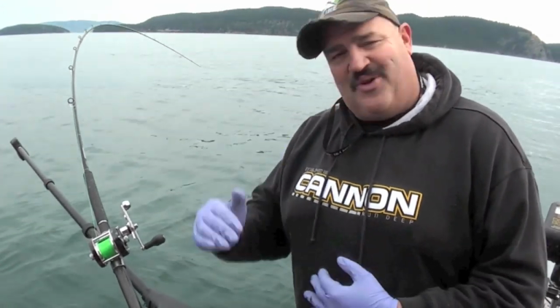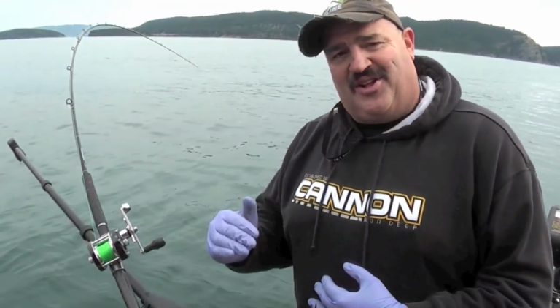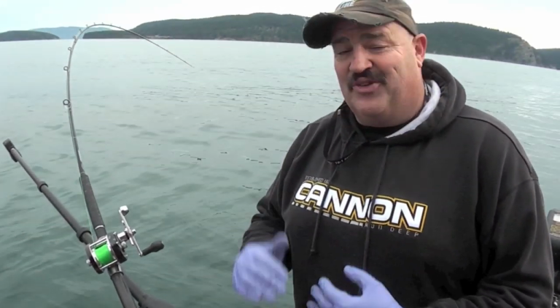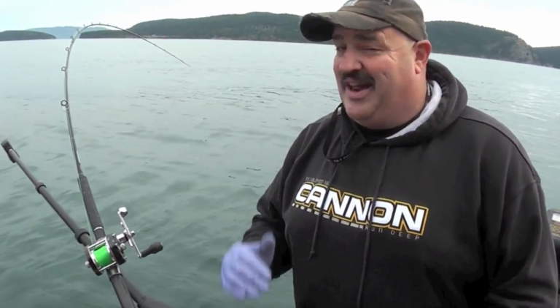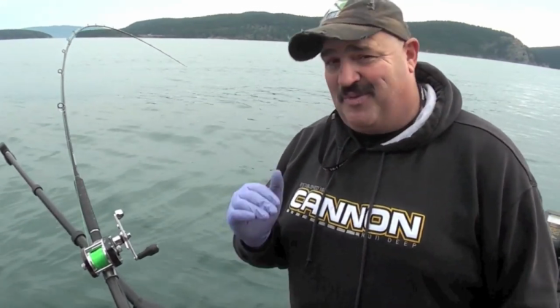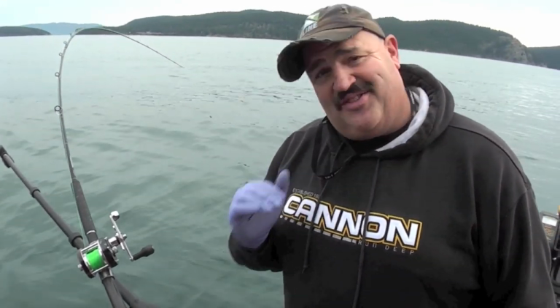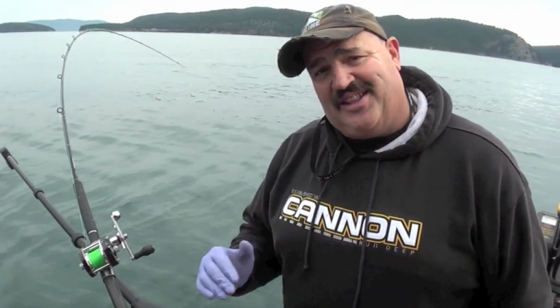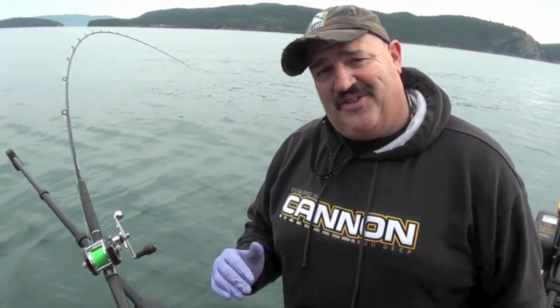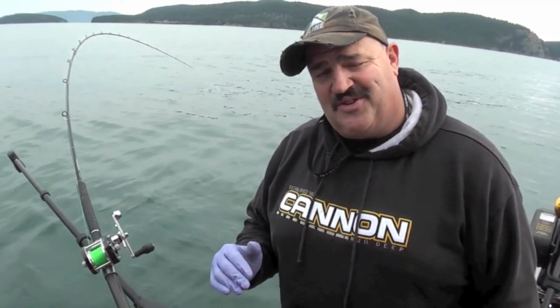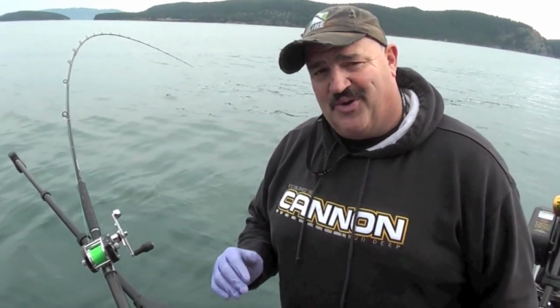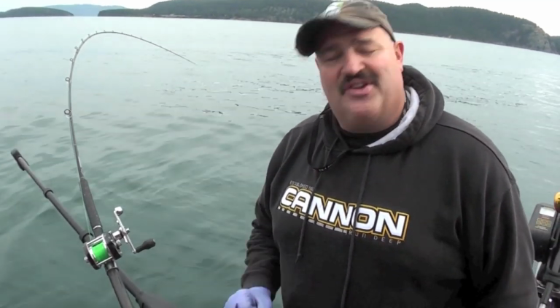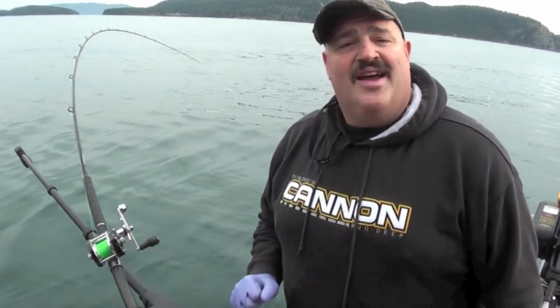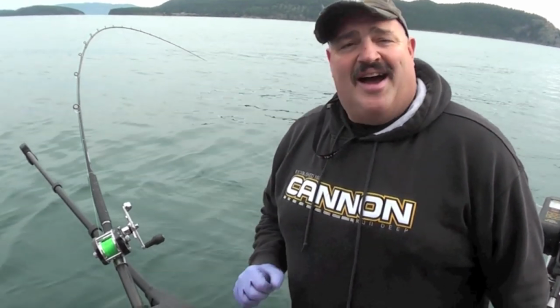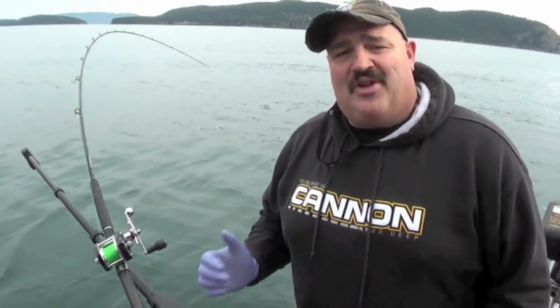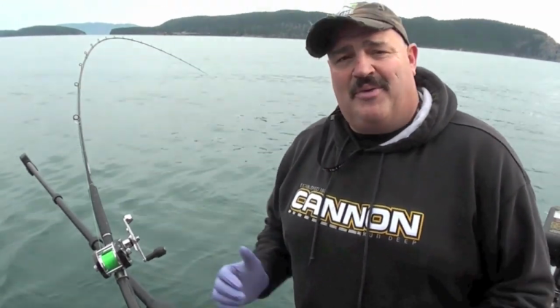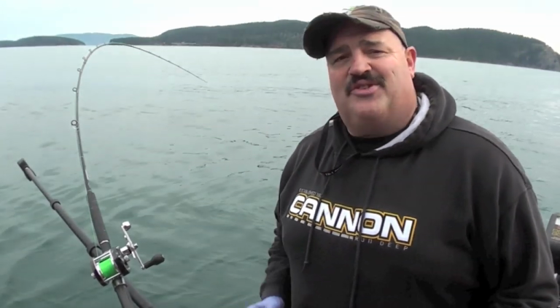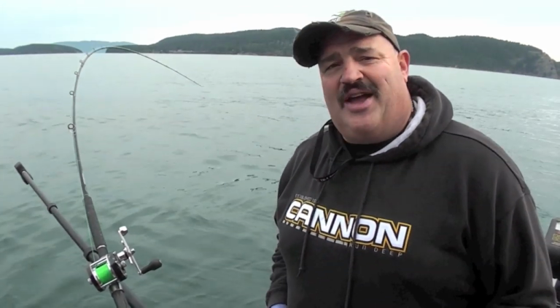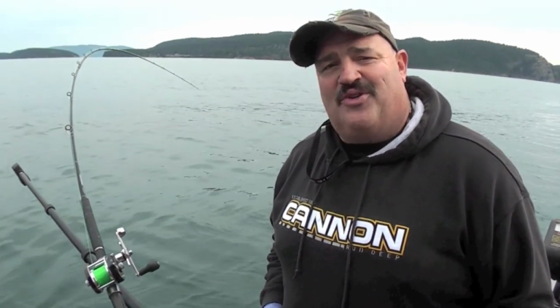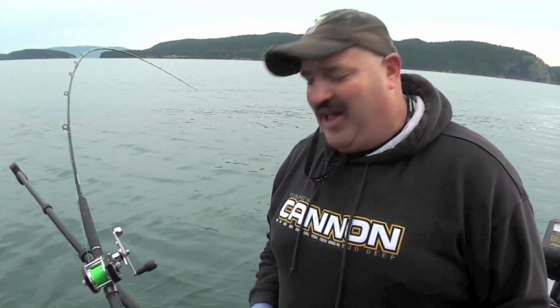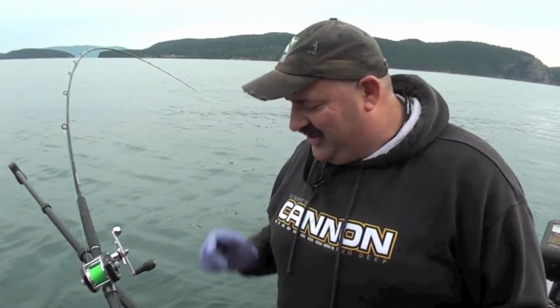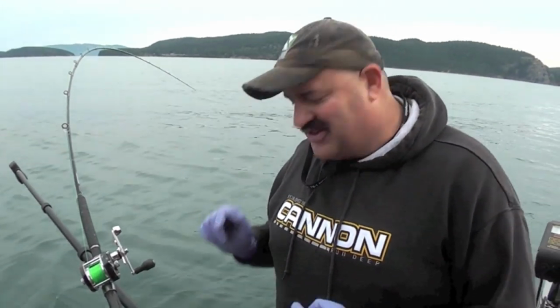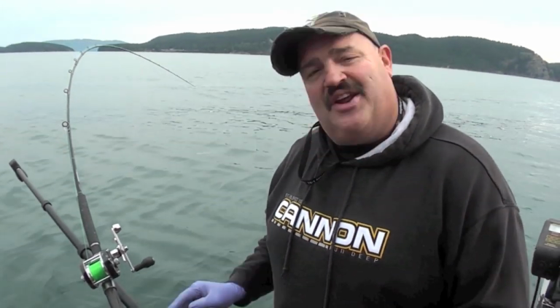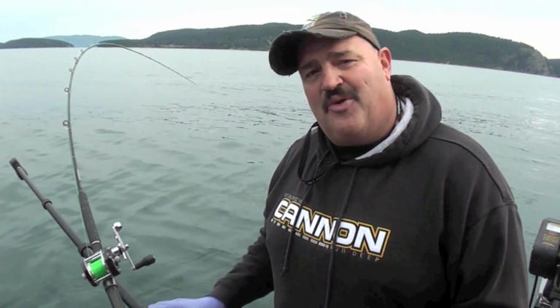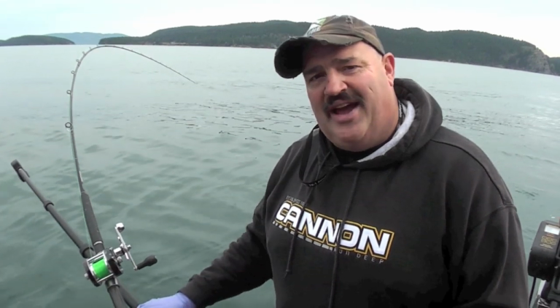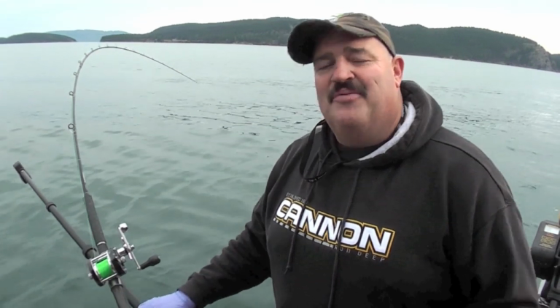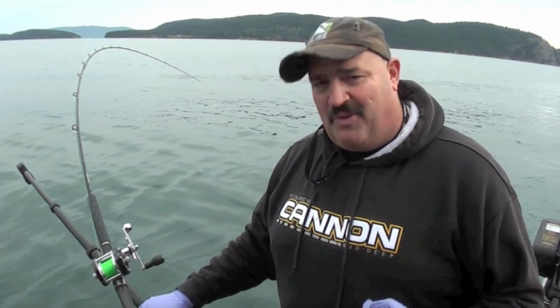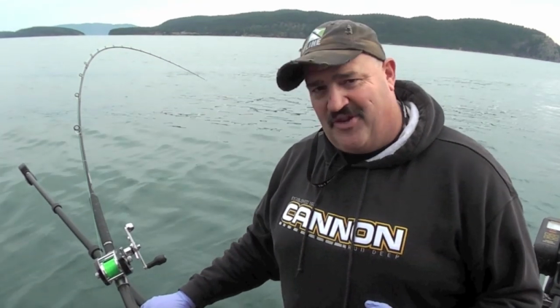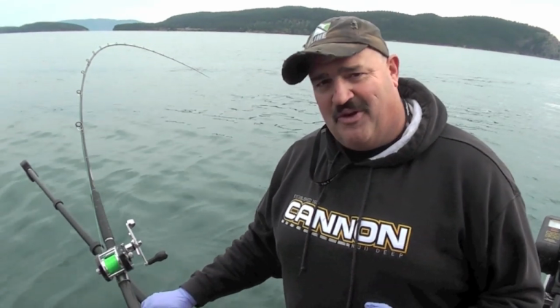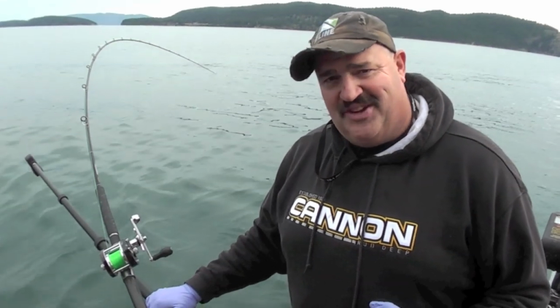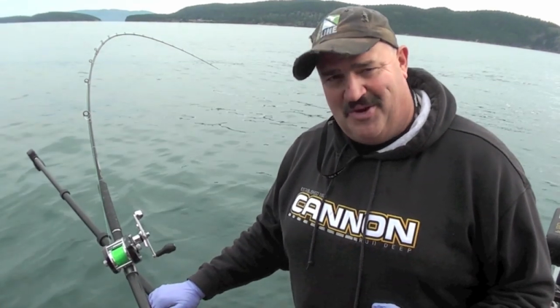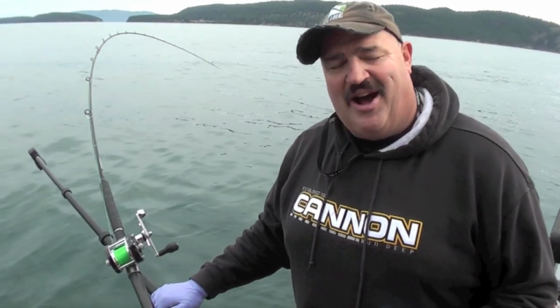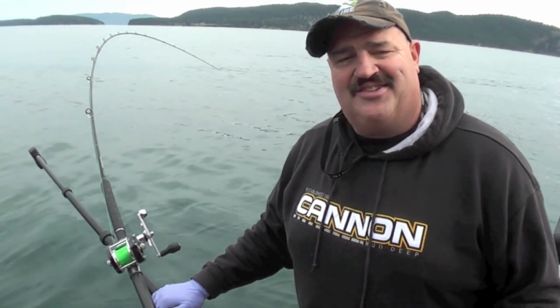Keep it right close — it's been a deadly feature for us. I'm Tom Nelson from The Outdoor Line. It's just another way to put a few more fish in your box.